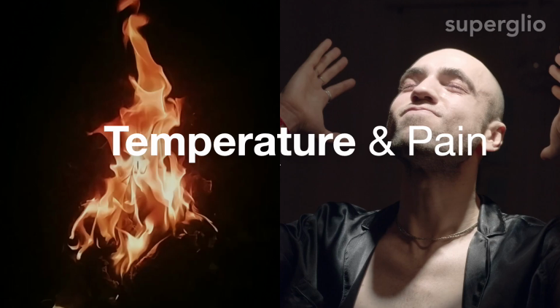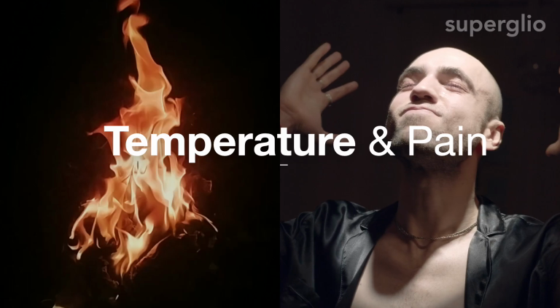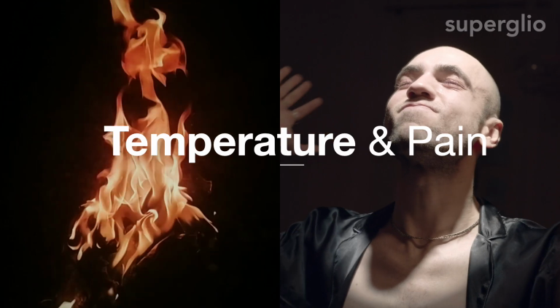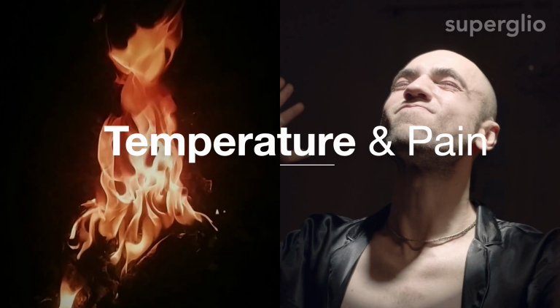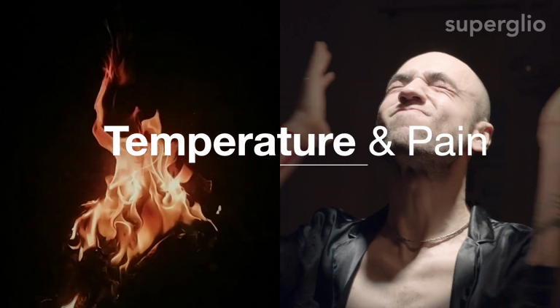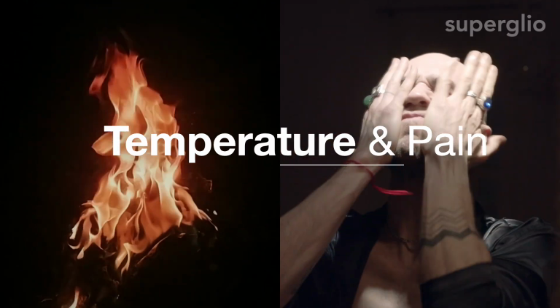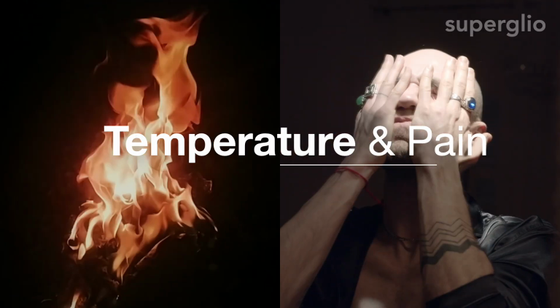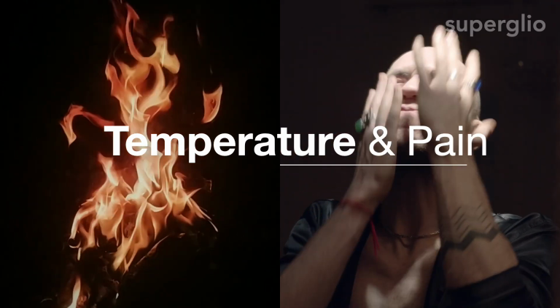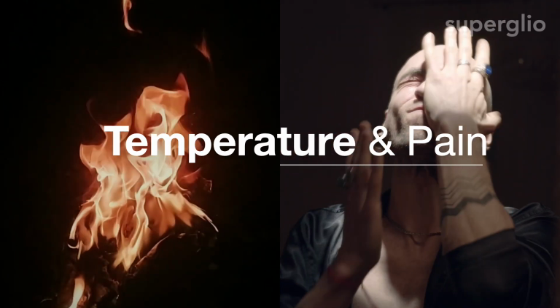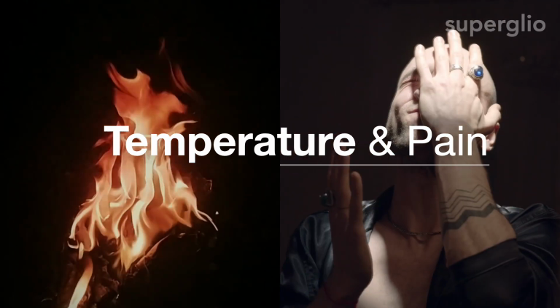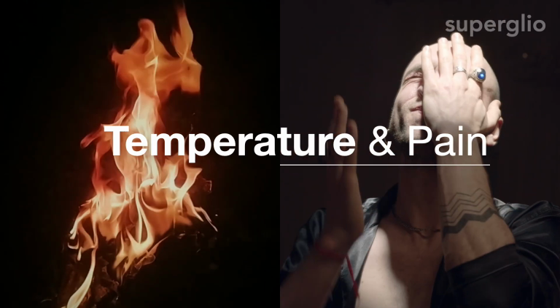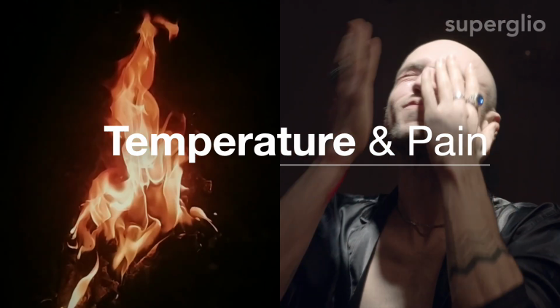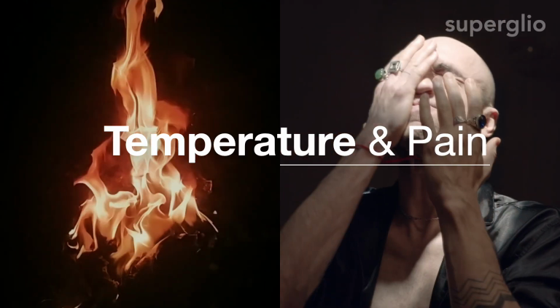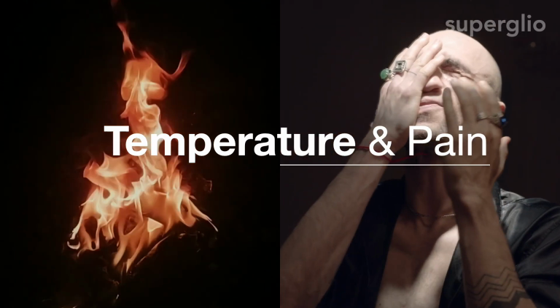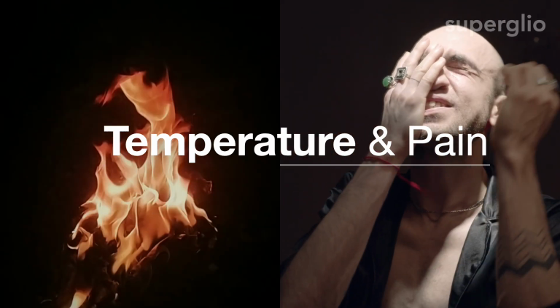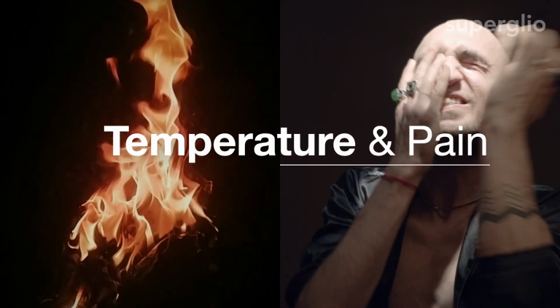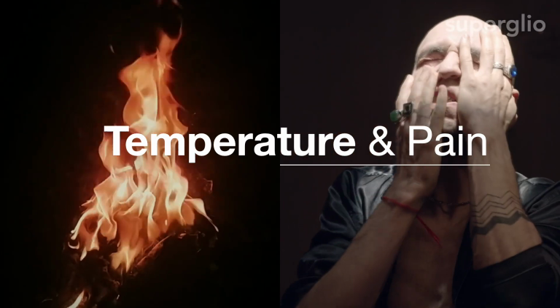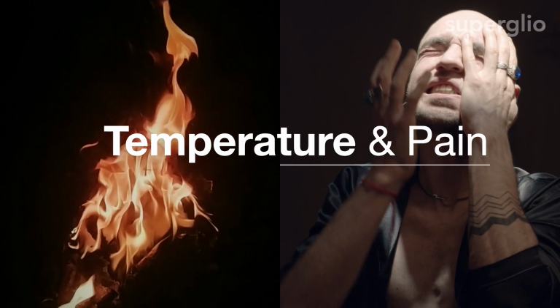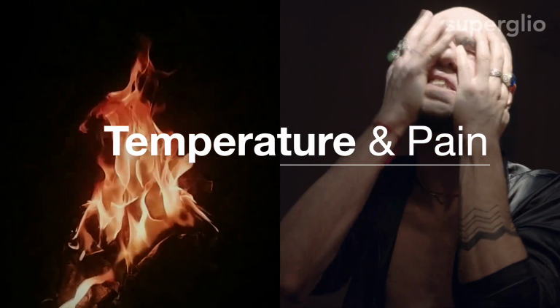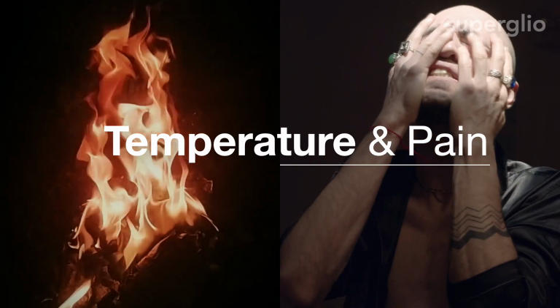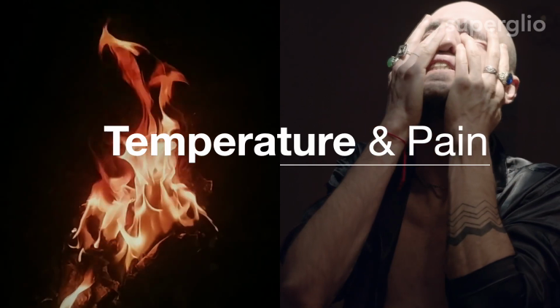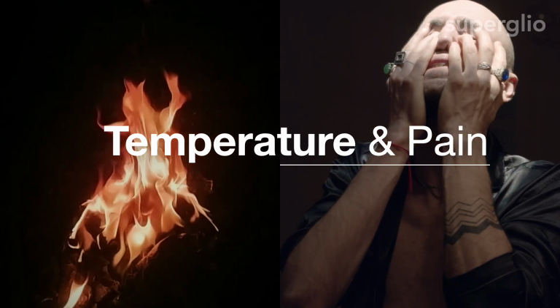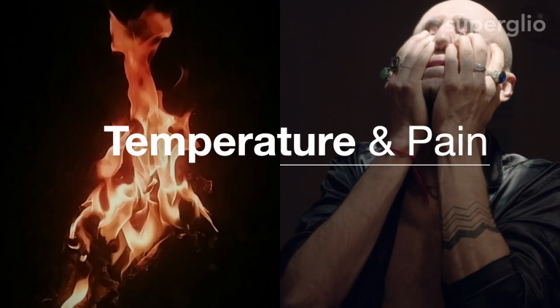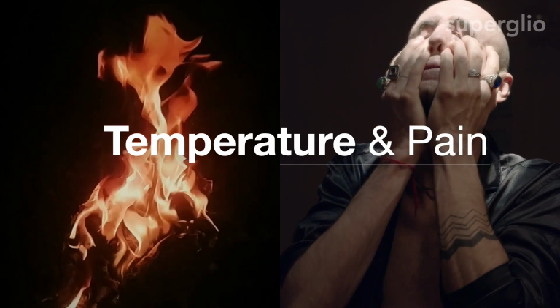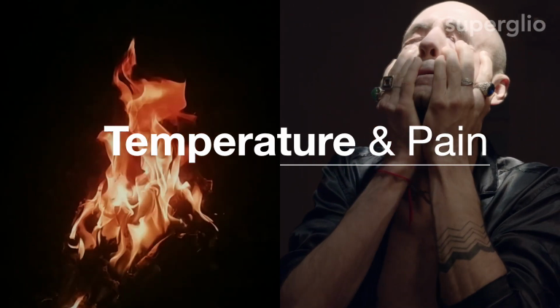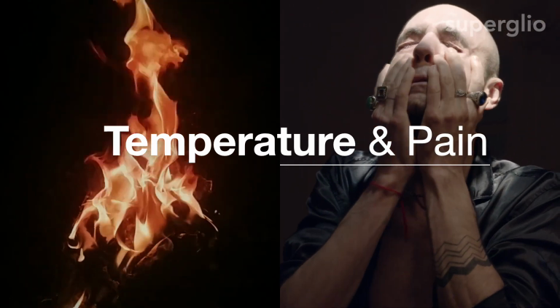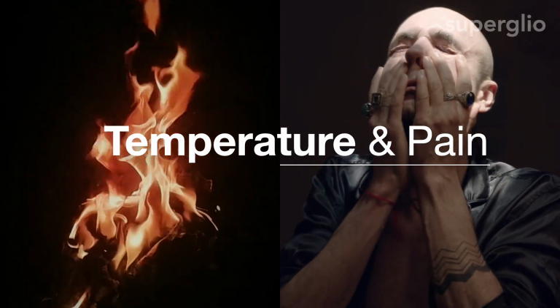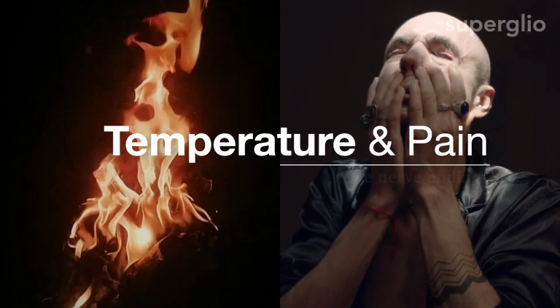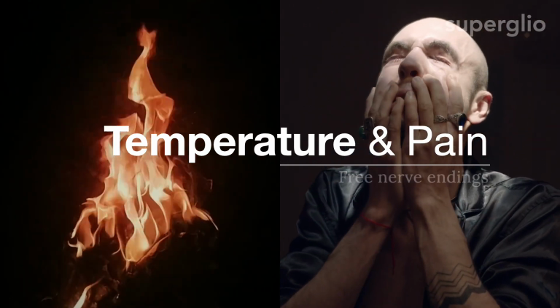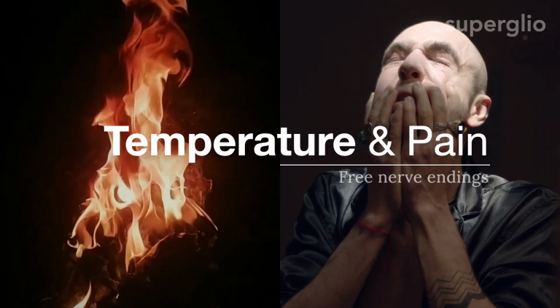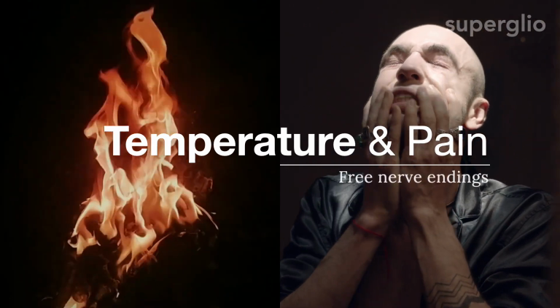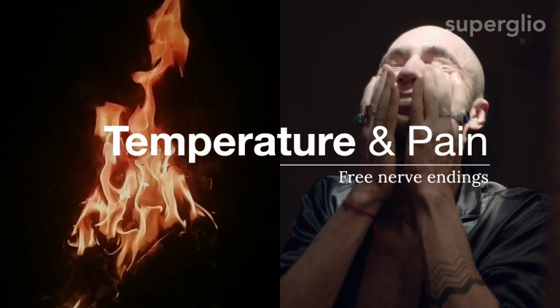And finally, temperature and pain. They are detected by free nerve endings.